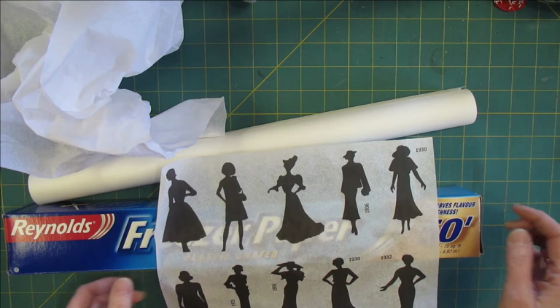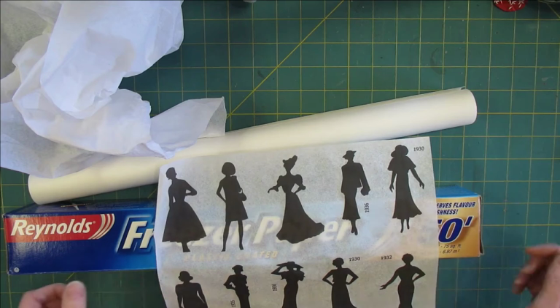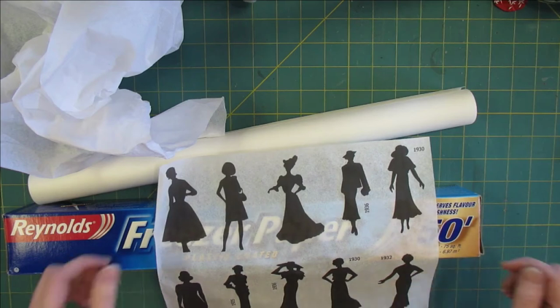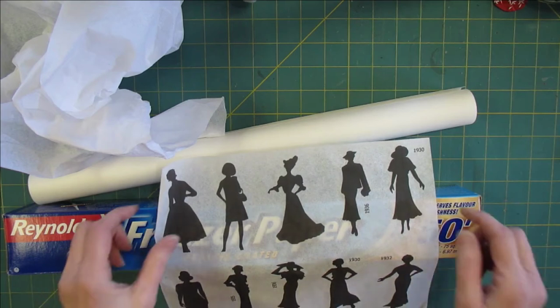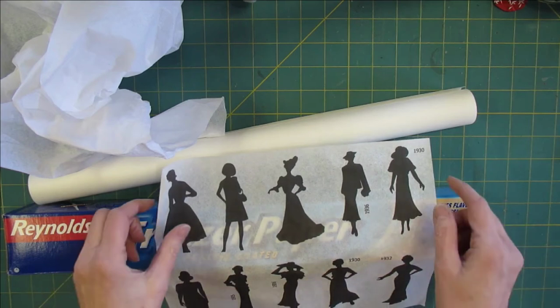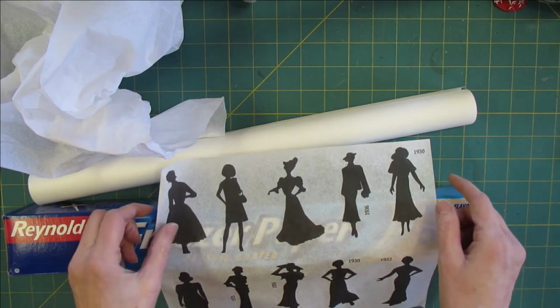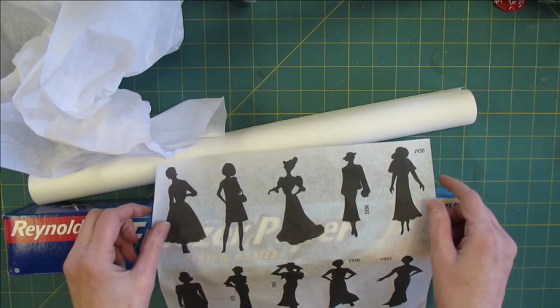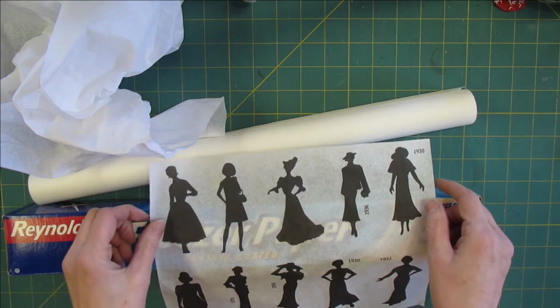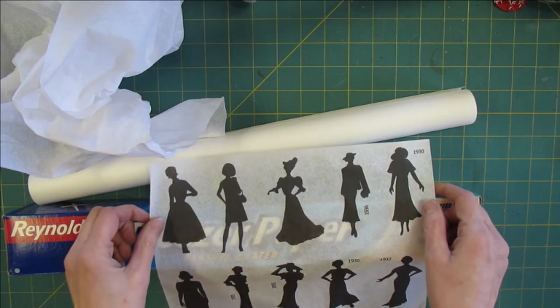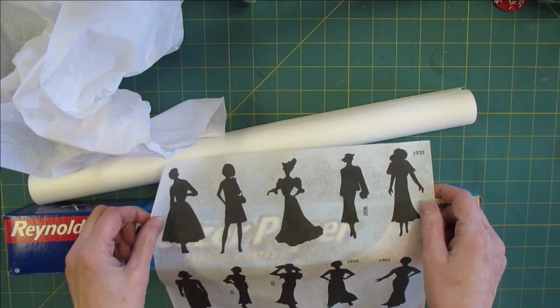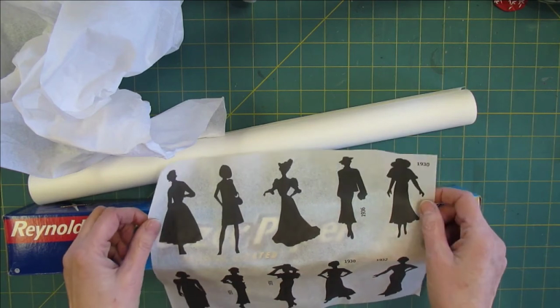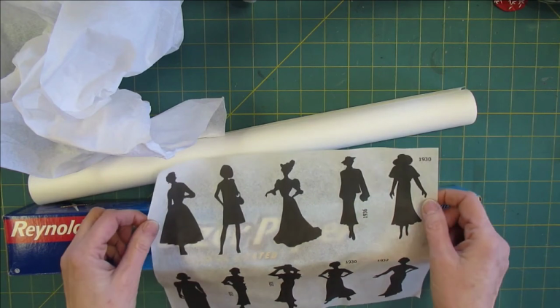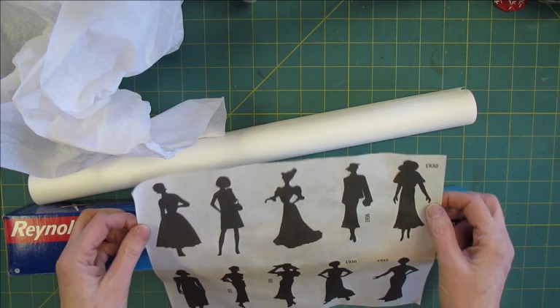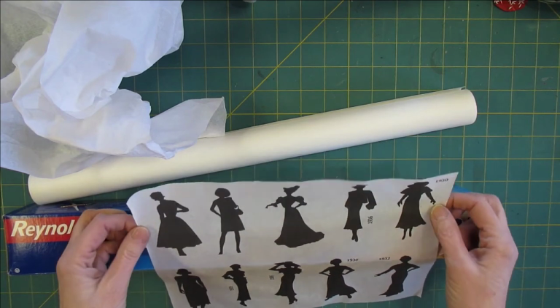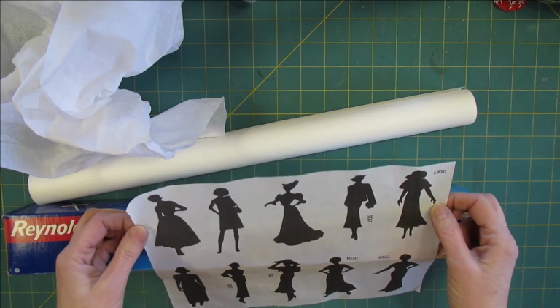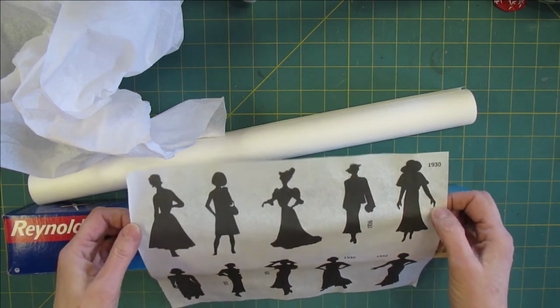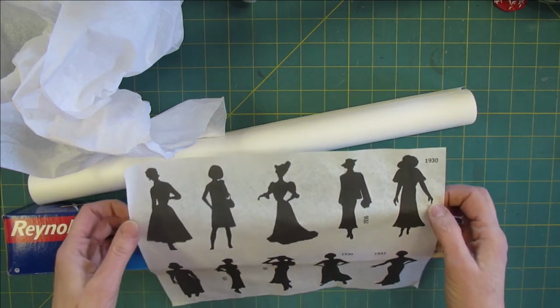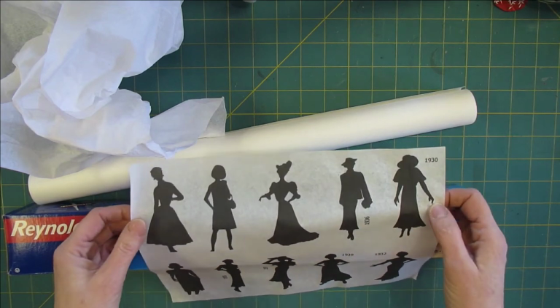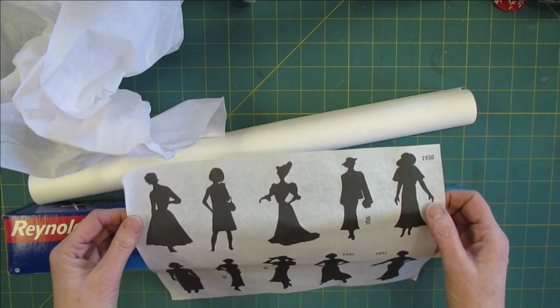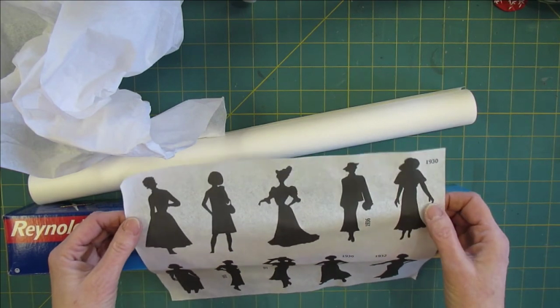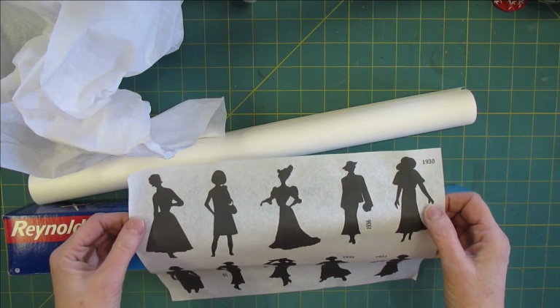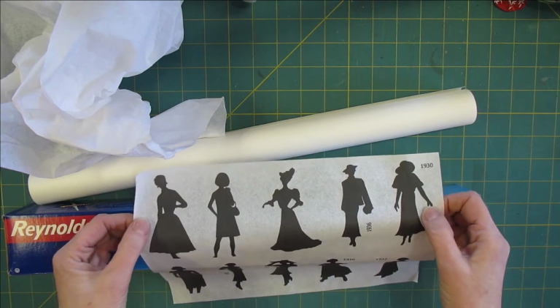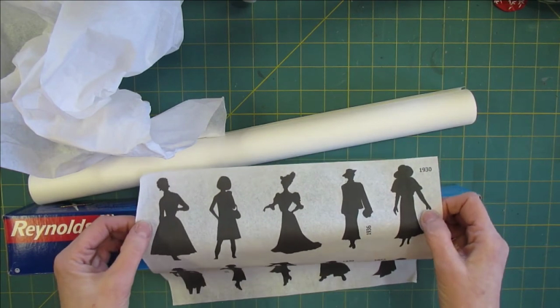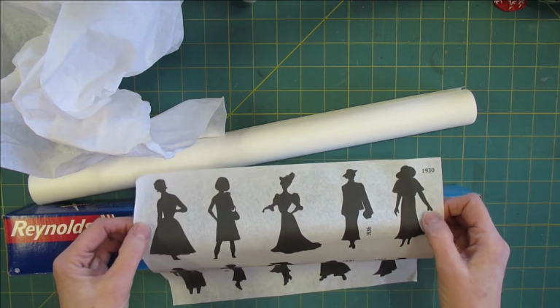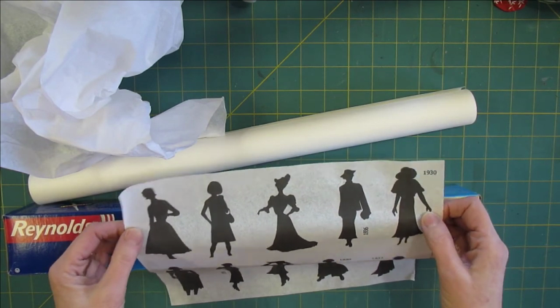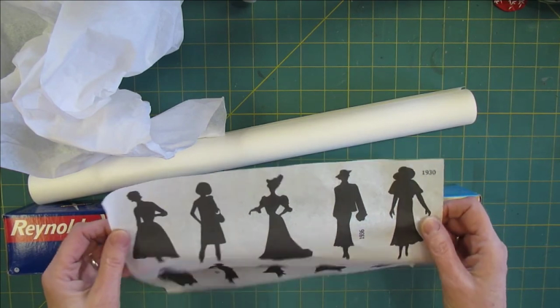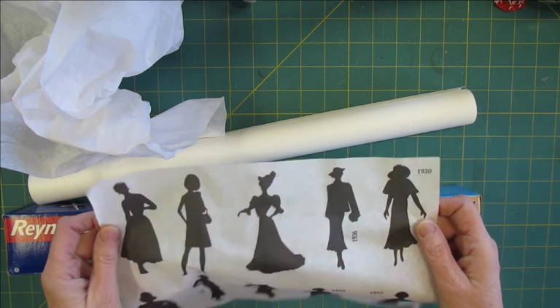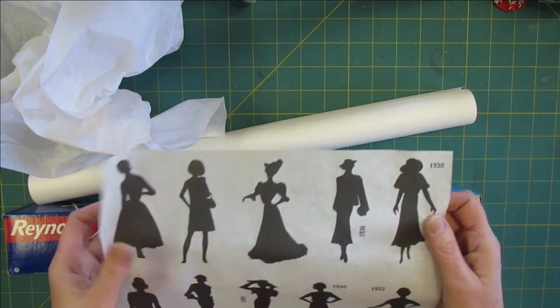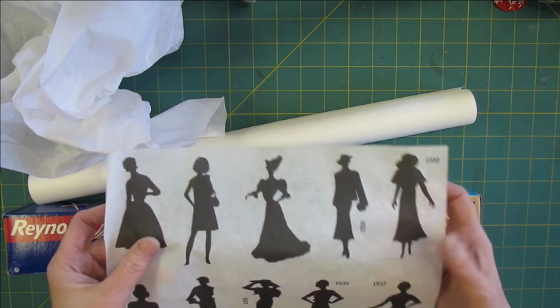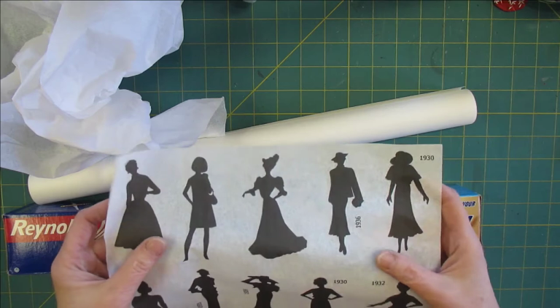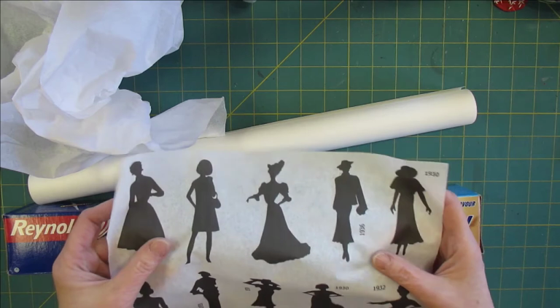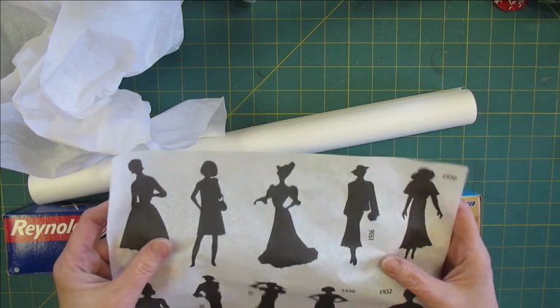Hello everyone, it's Keisha, welcome back. Today I'm going to show you how I print on tissue paper.